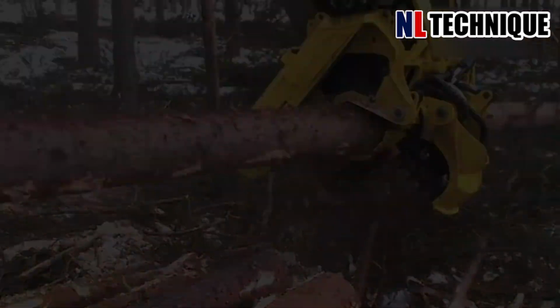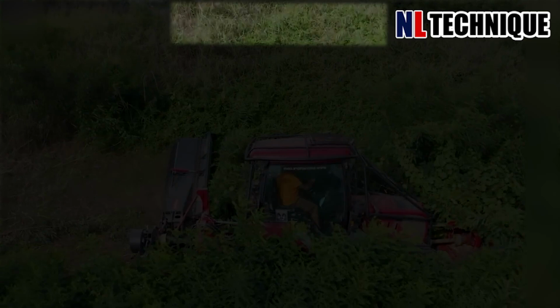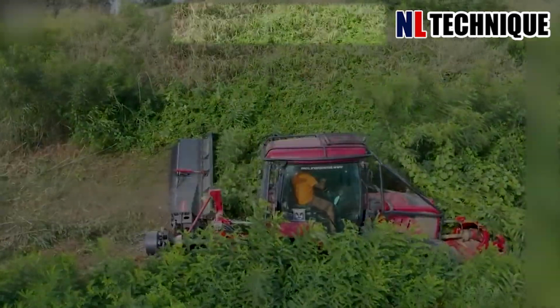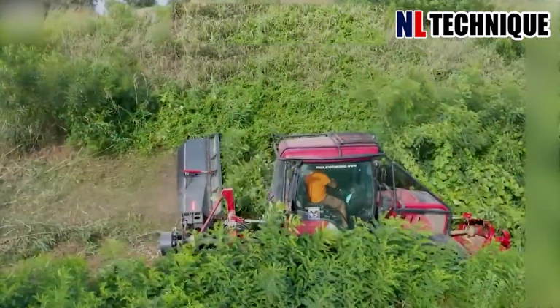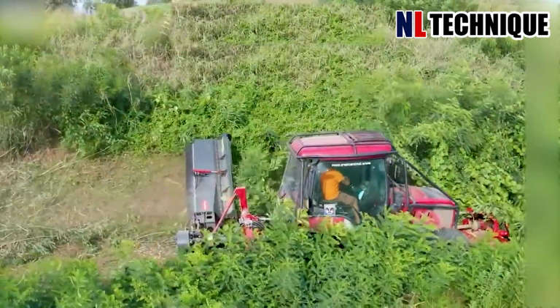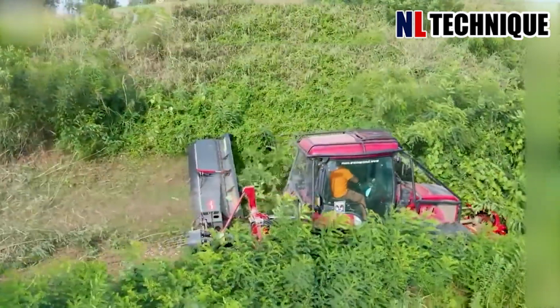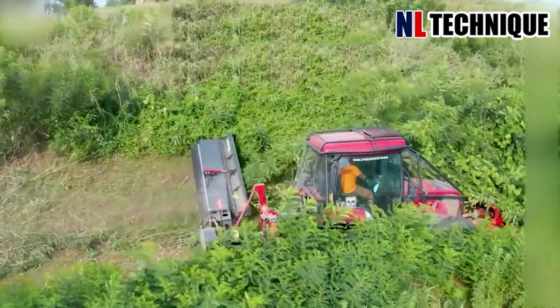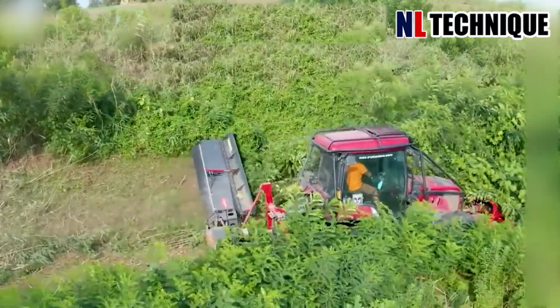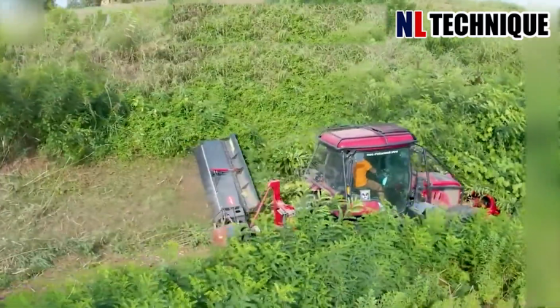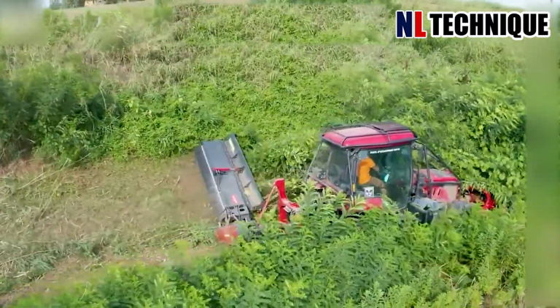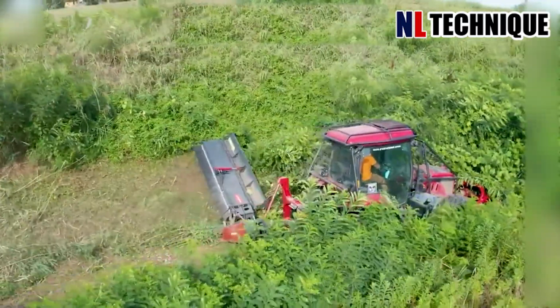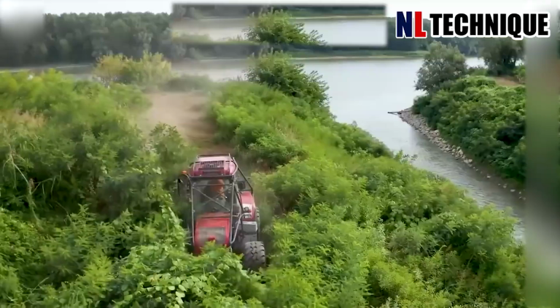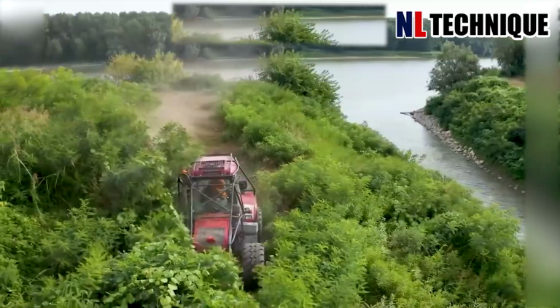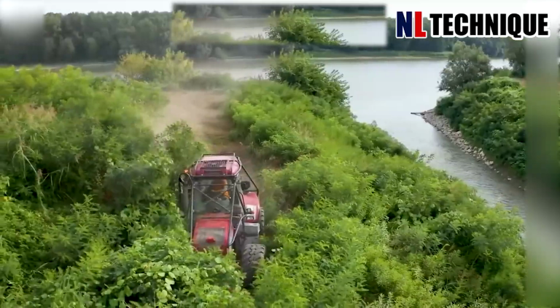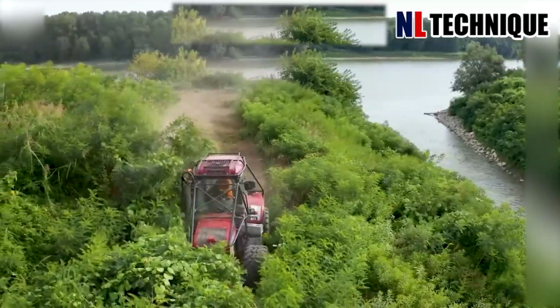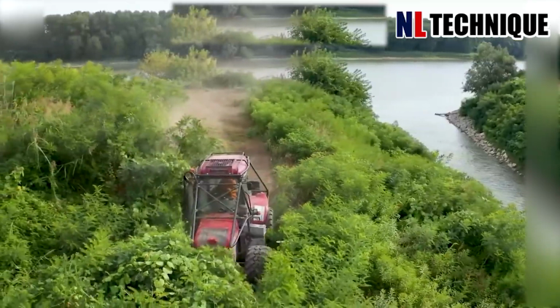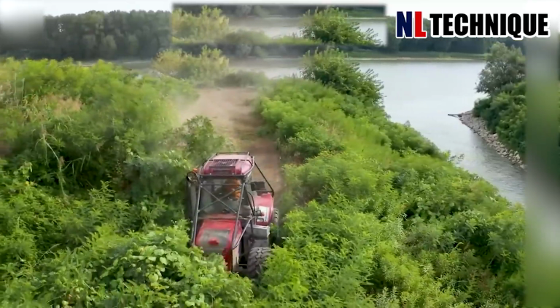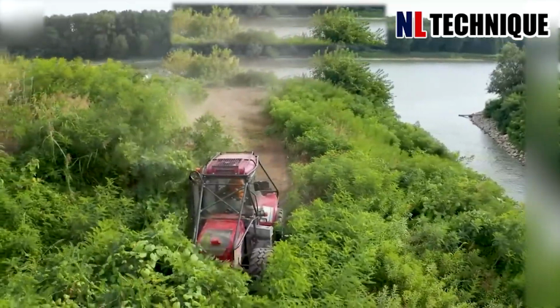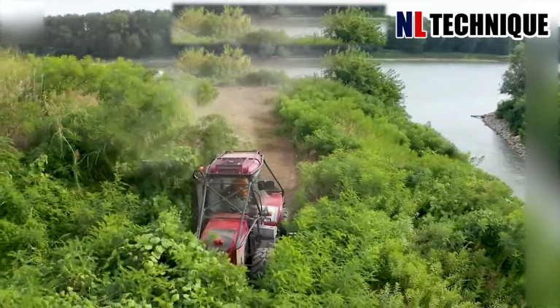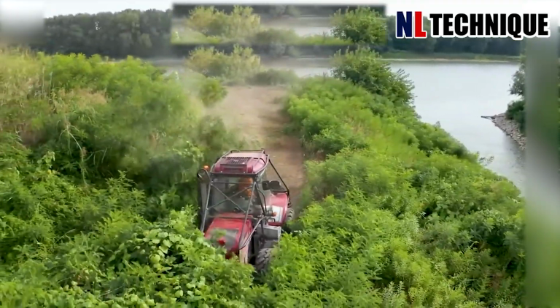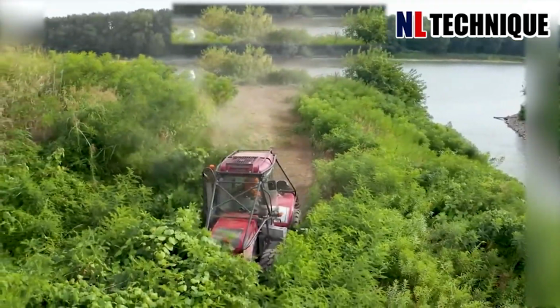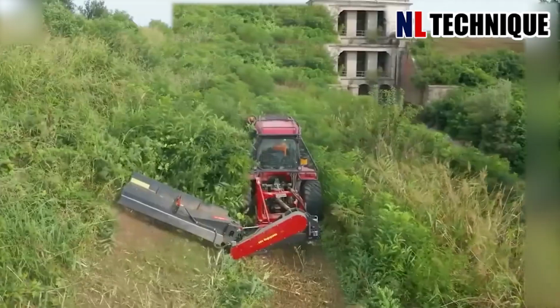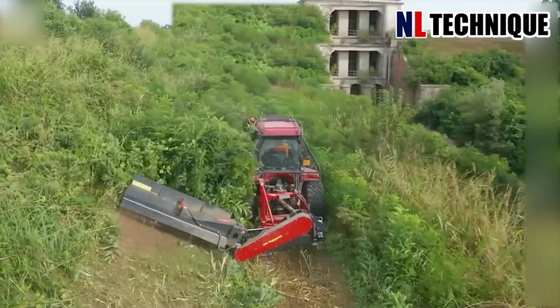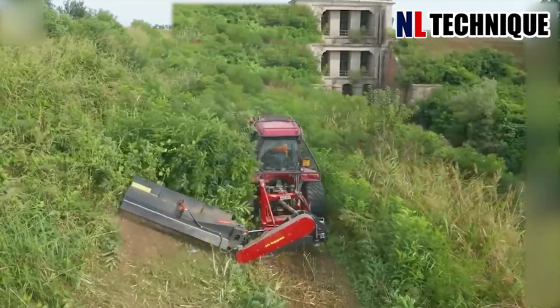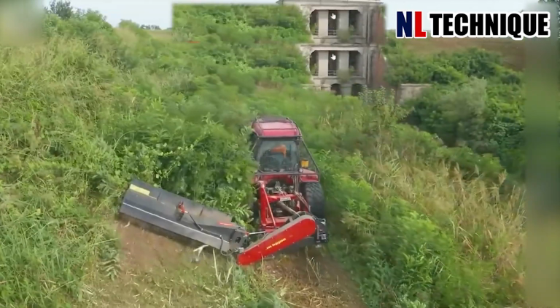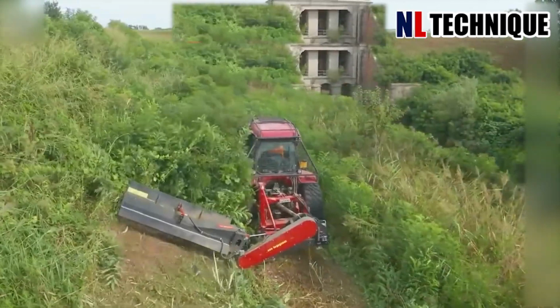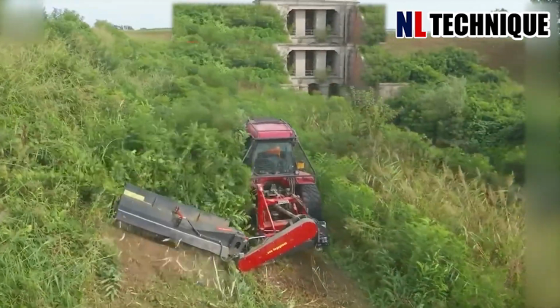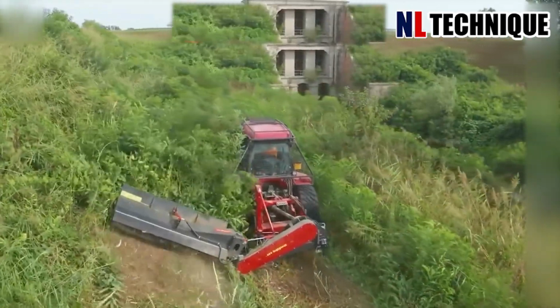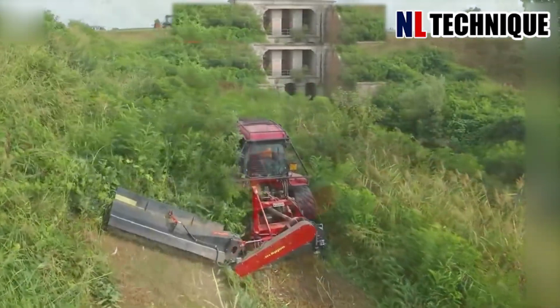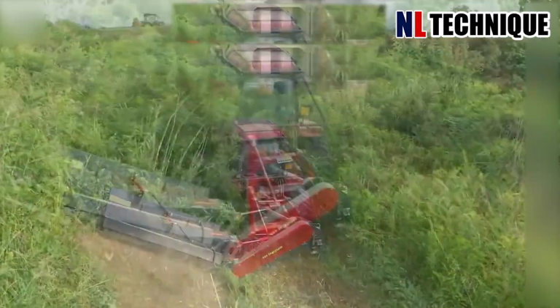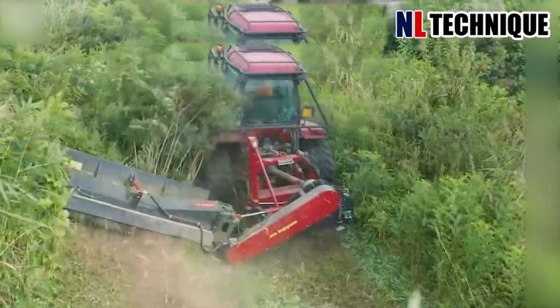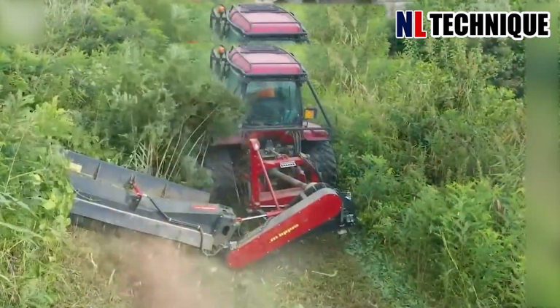A modern gardening machine helps clean your garden faster, grinding everything it passes through.